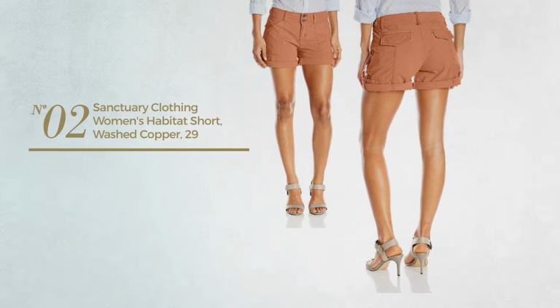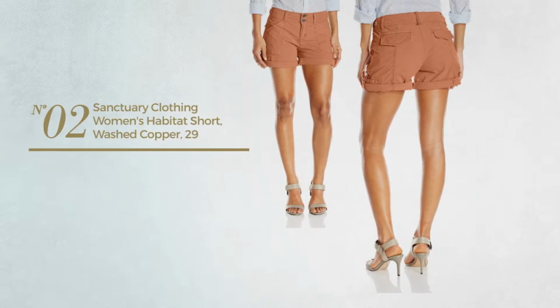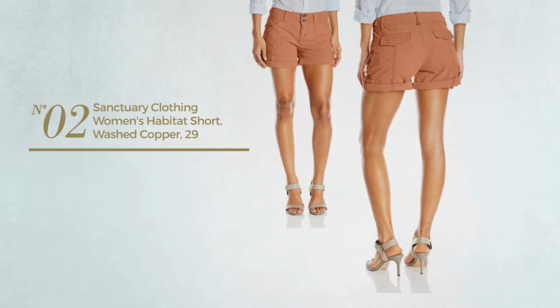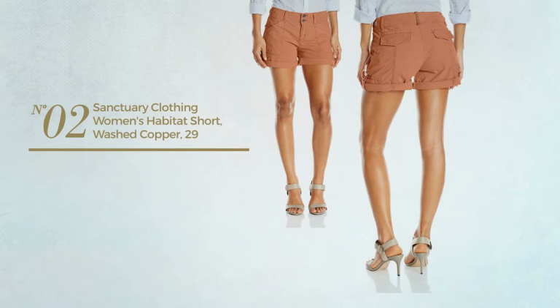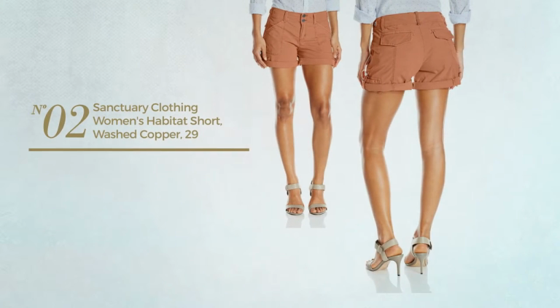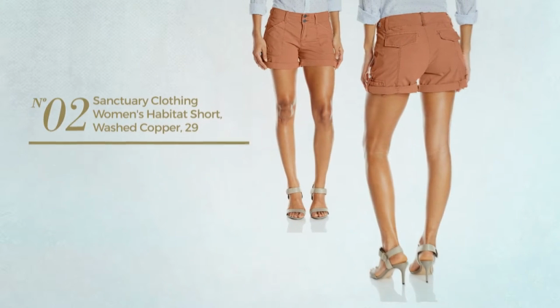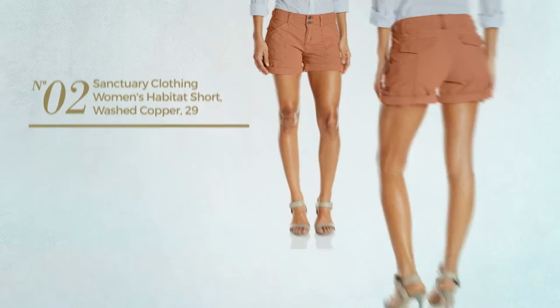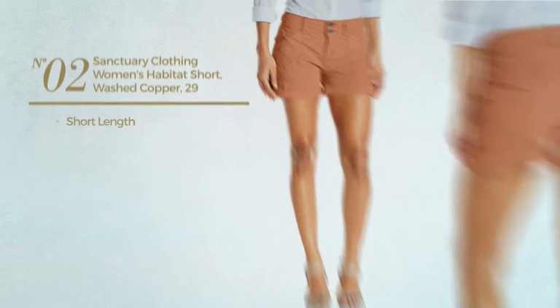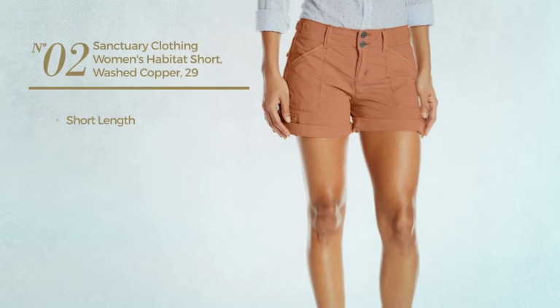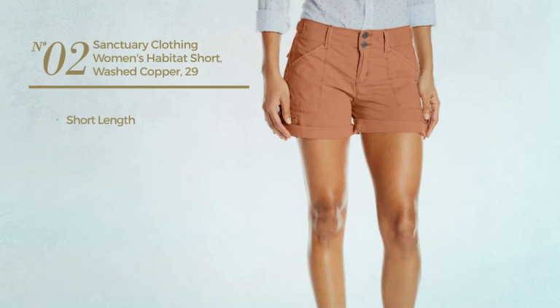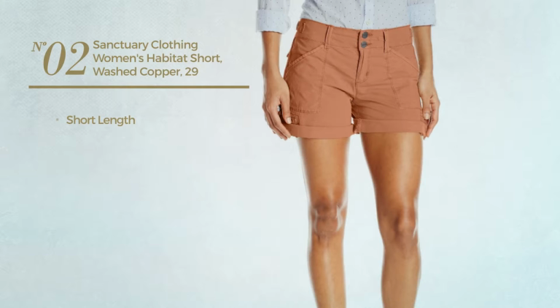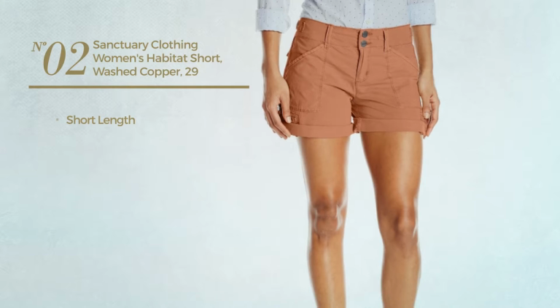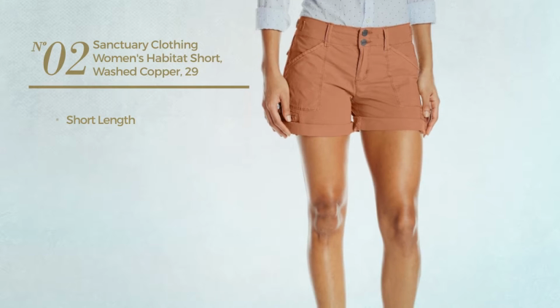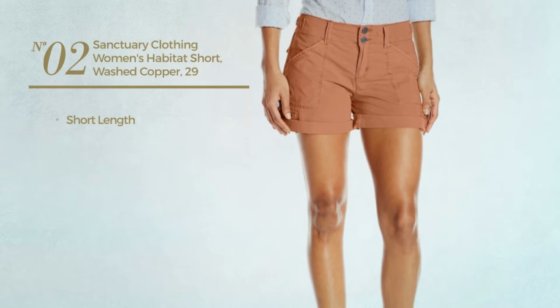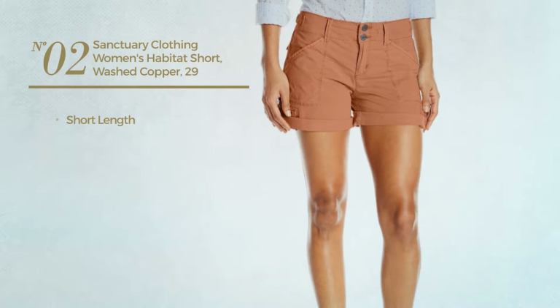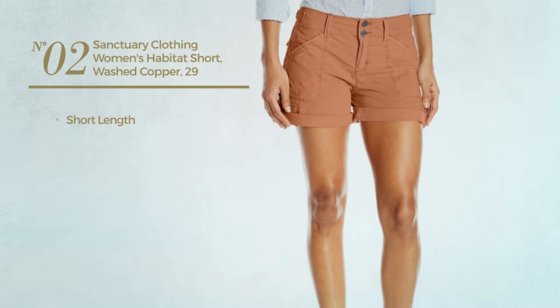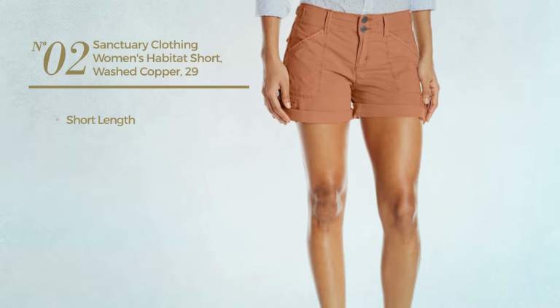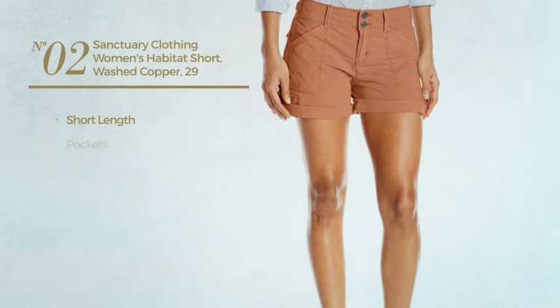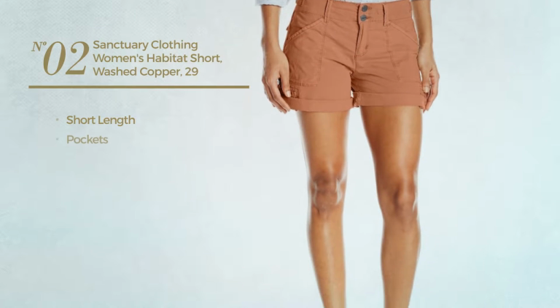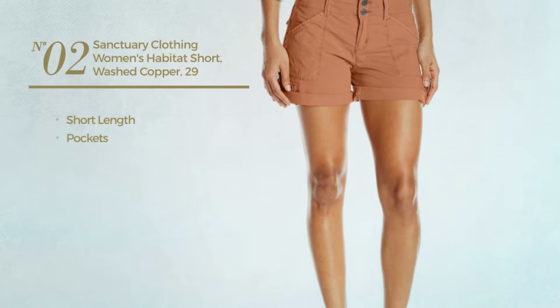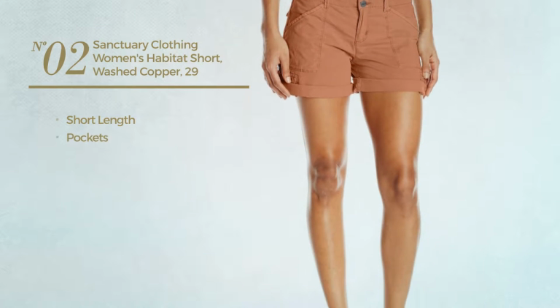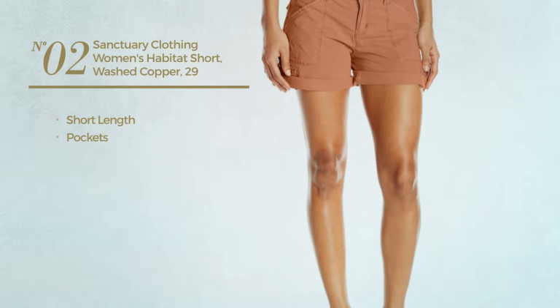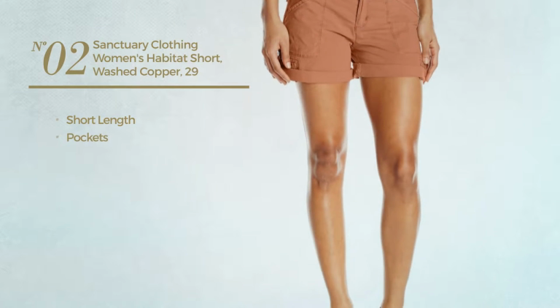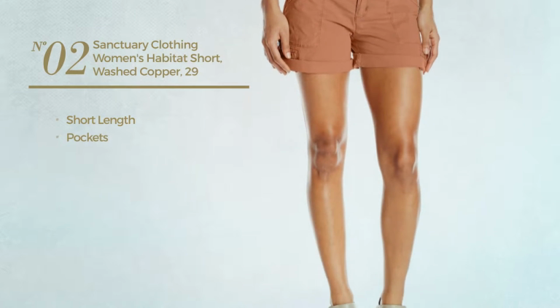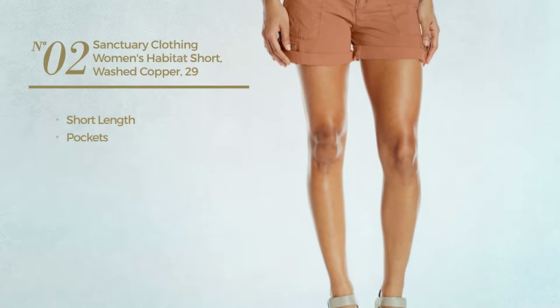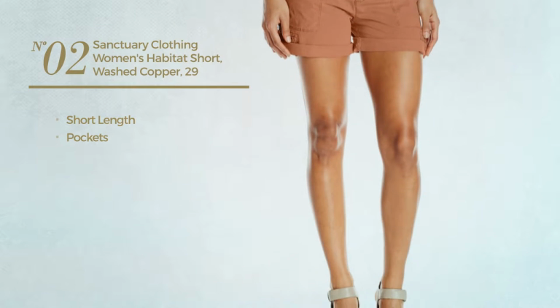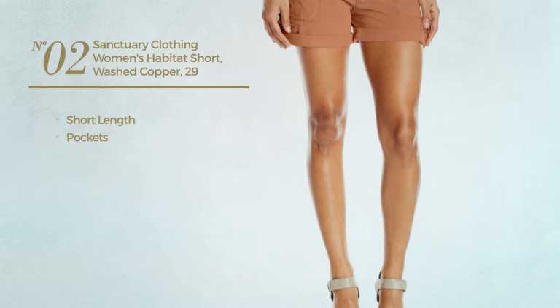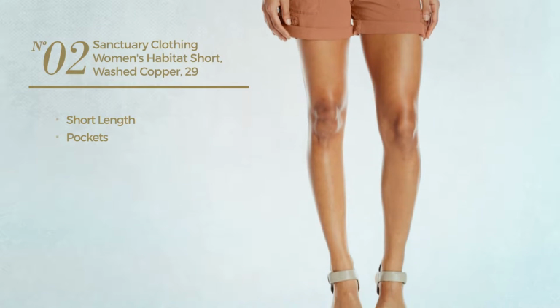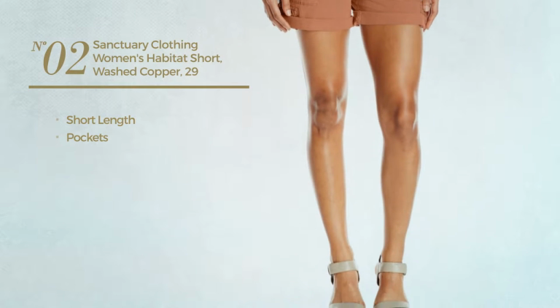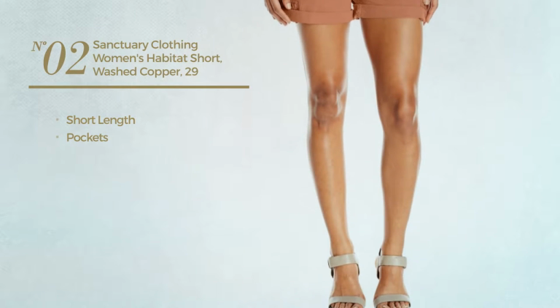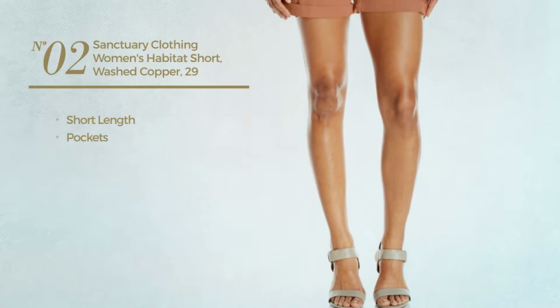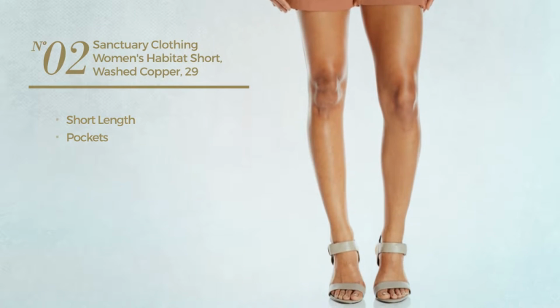Number 2. A short length garment with a pocket. Available in 2 colors.